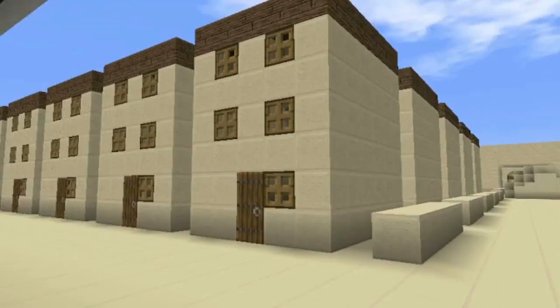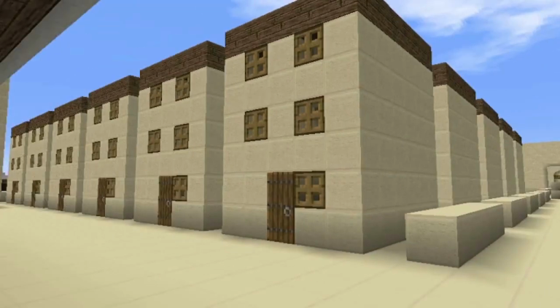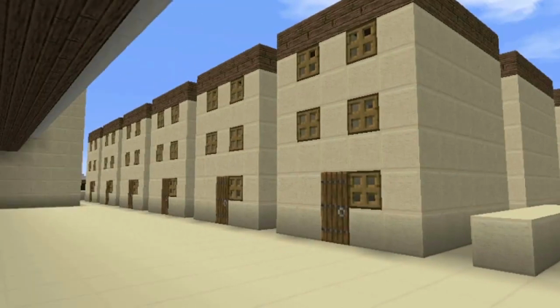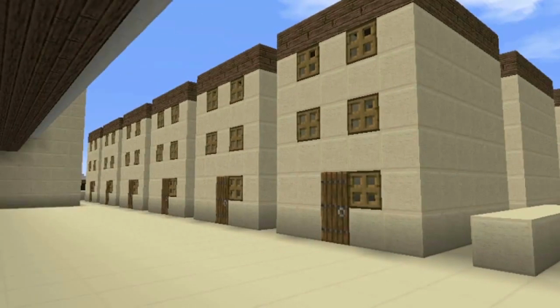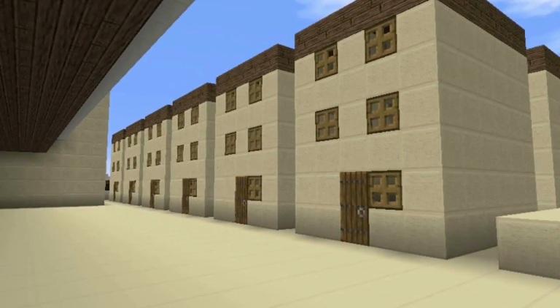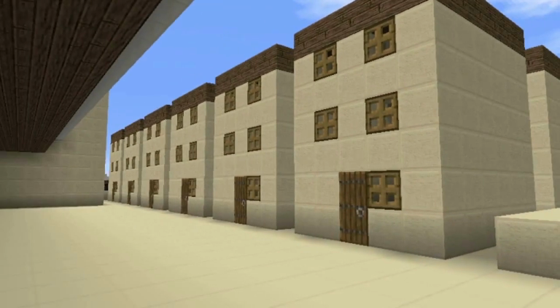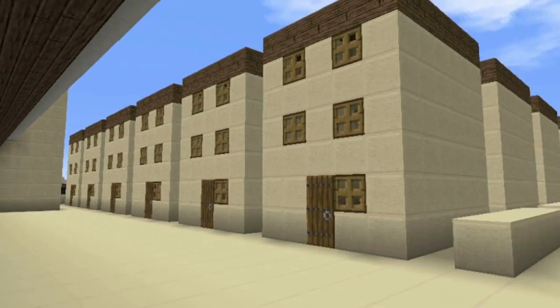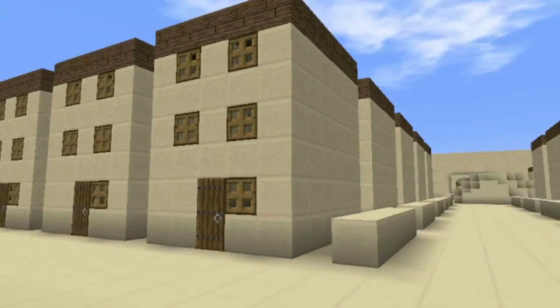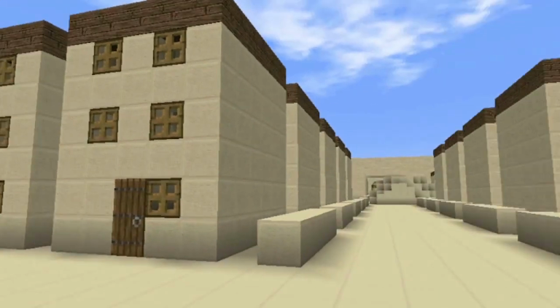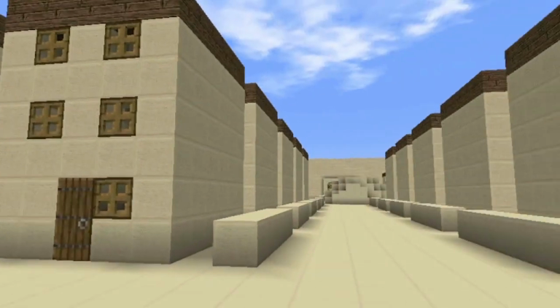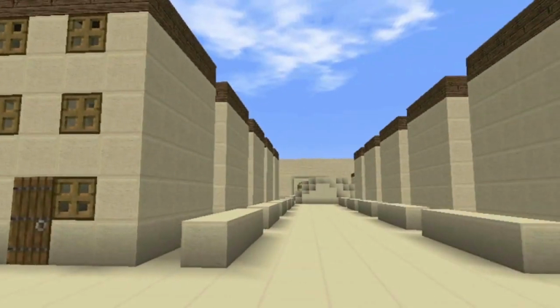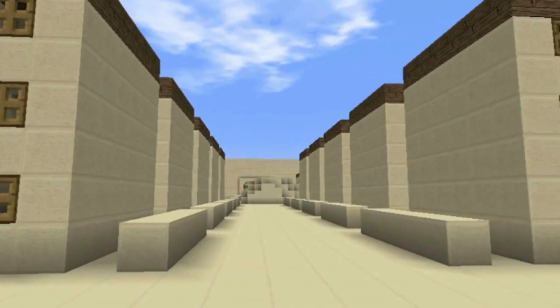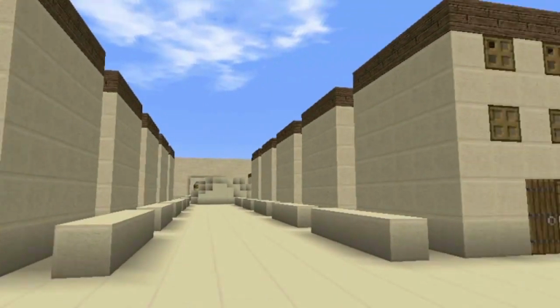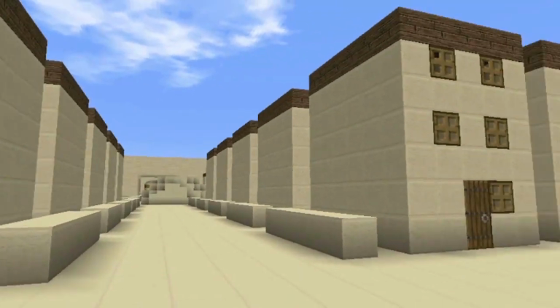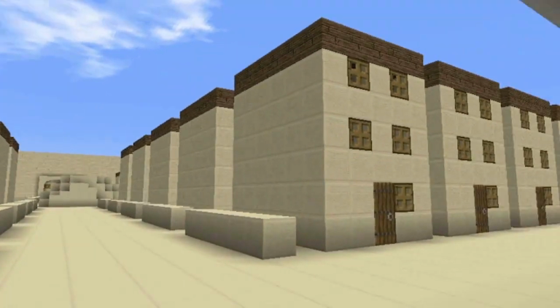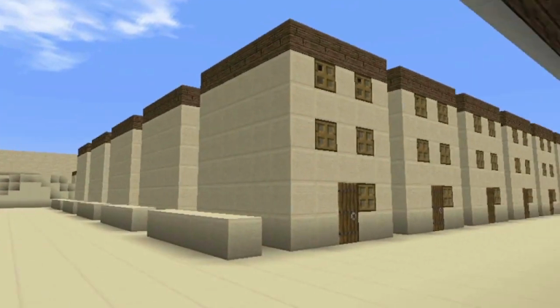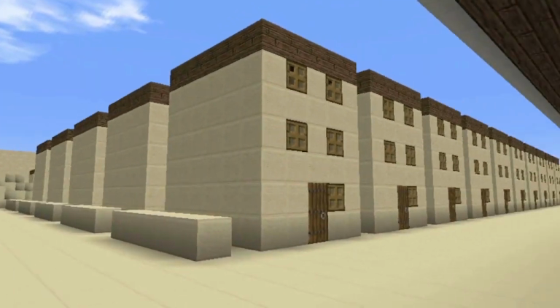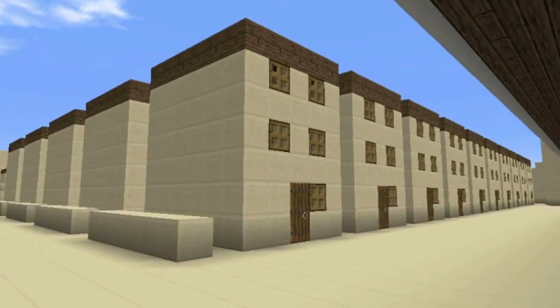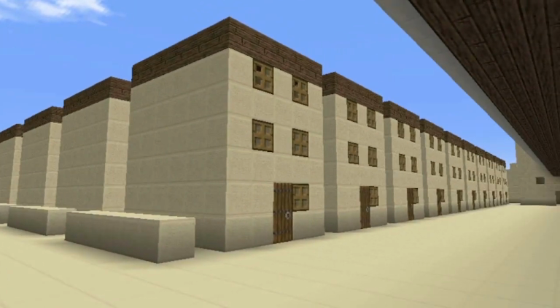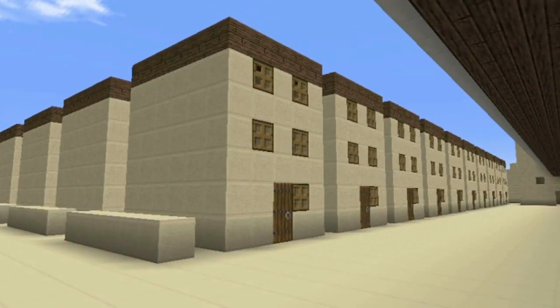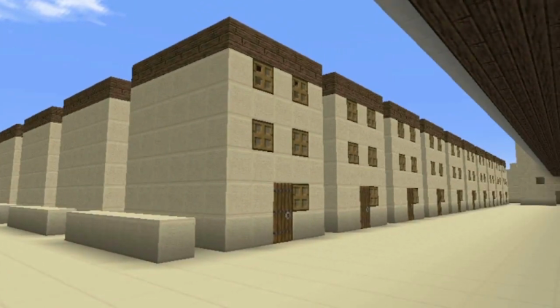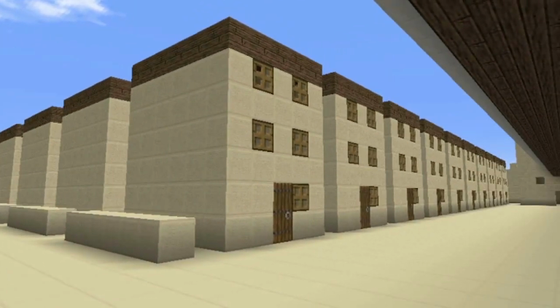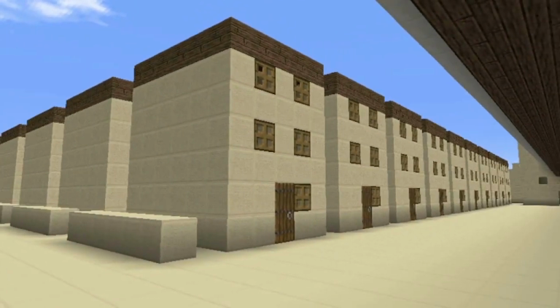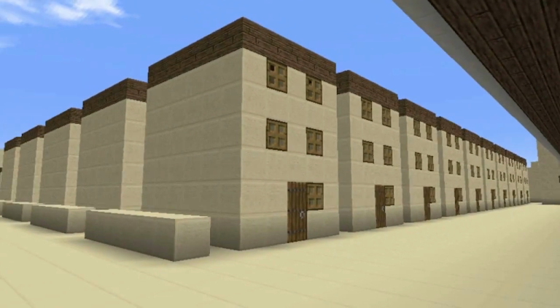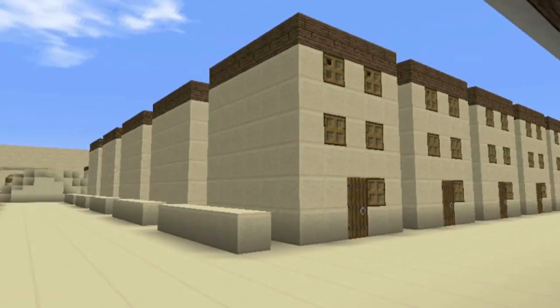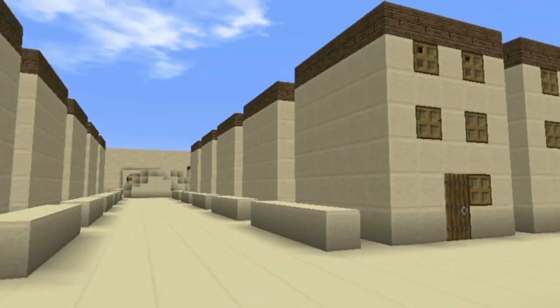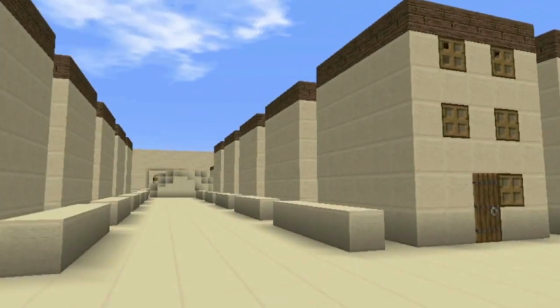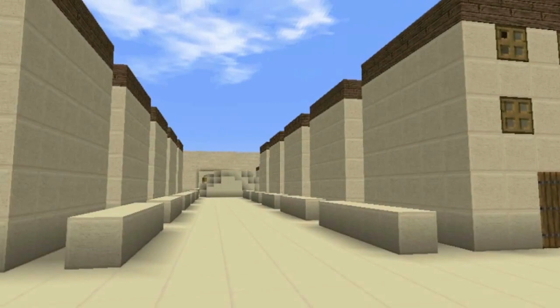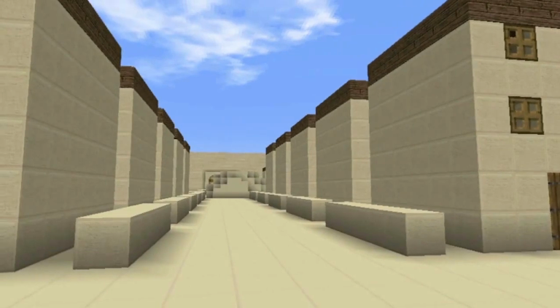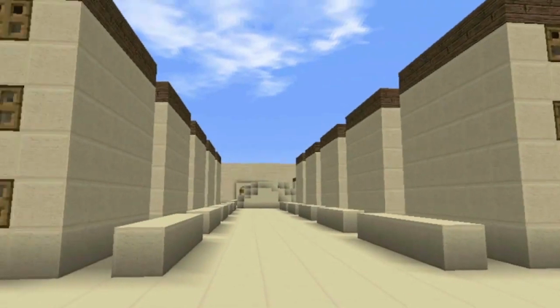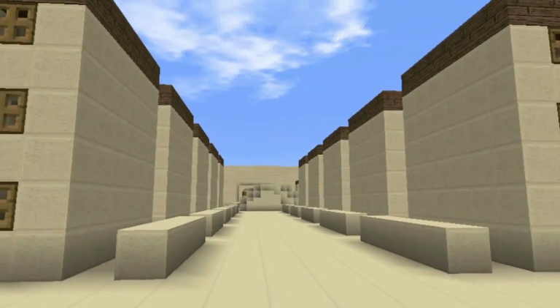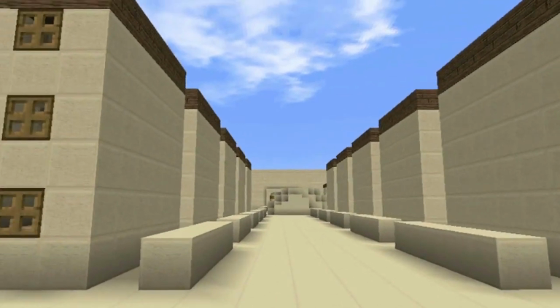We have three-story barracks, which I stopped building once I could accommodate a full region.